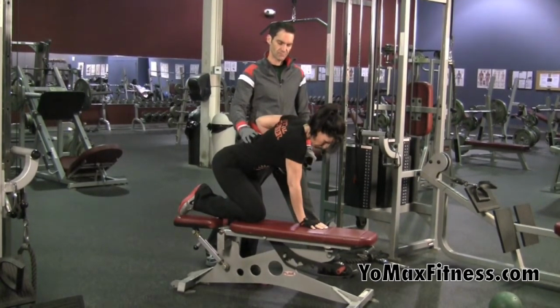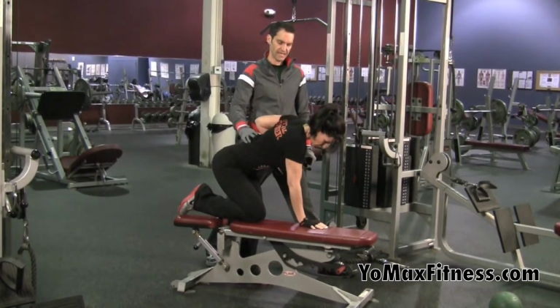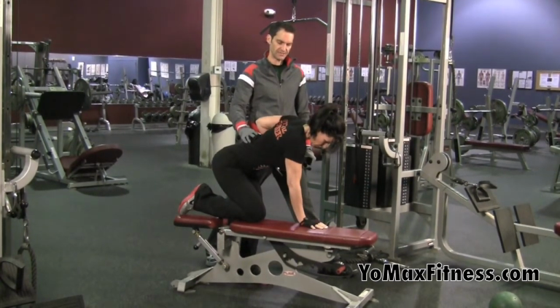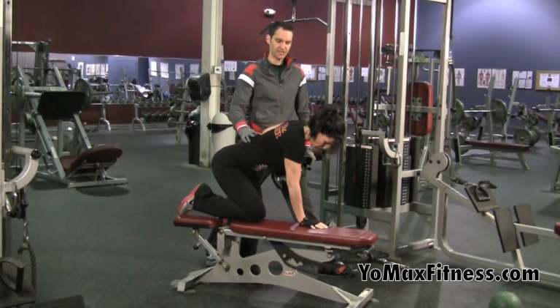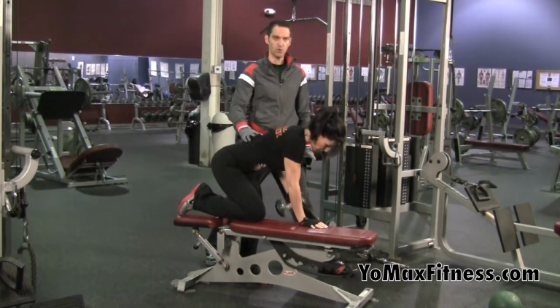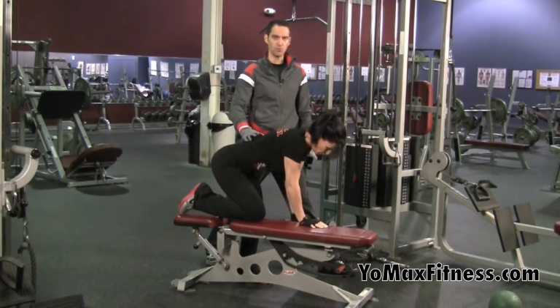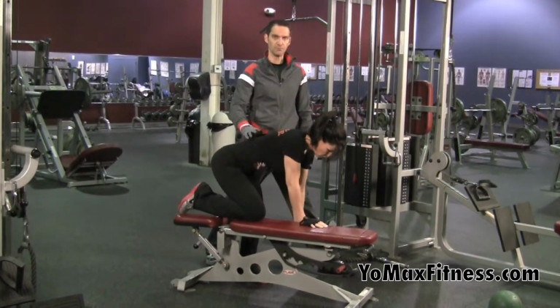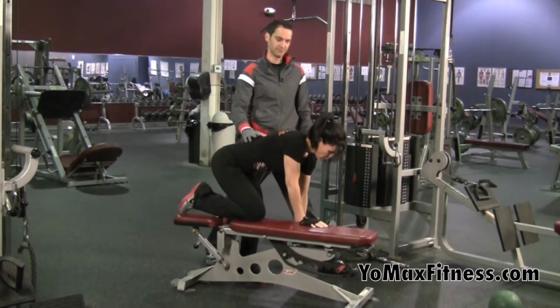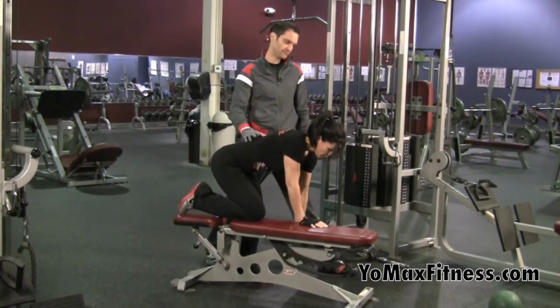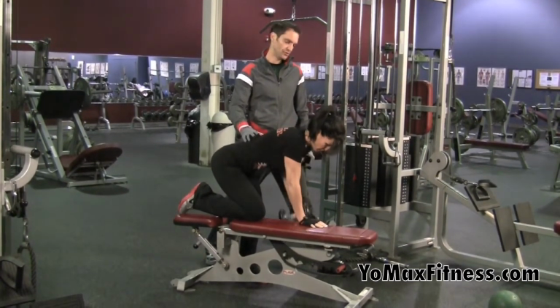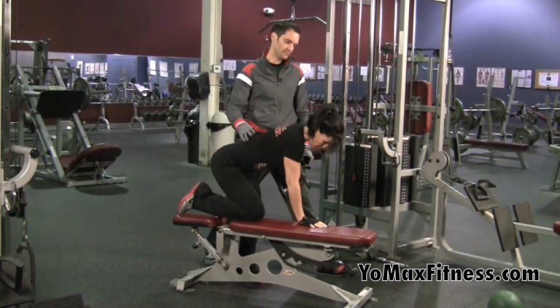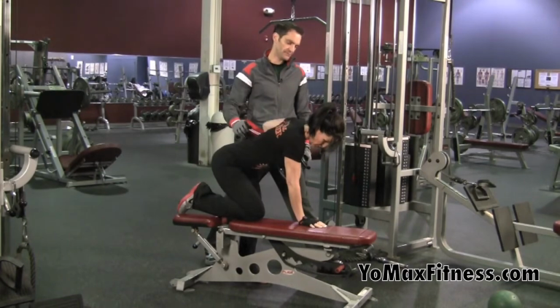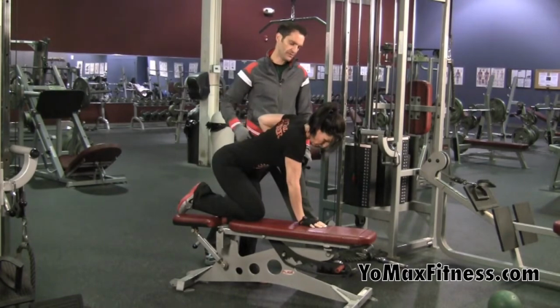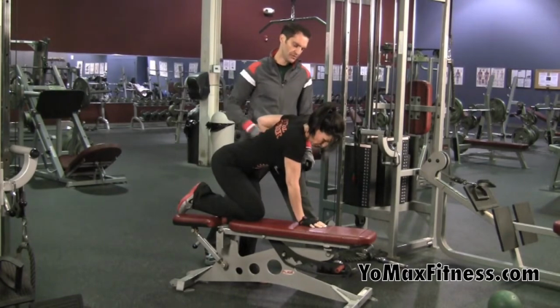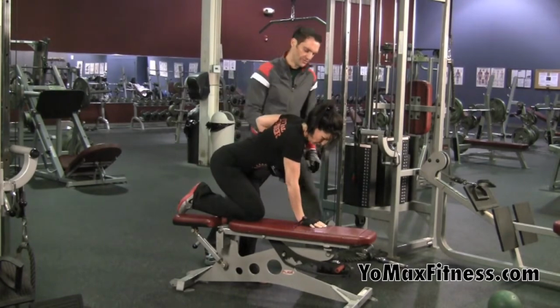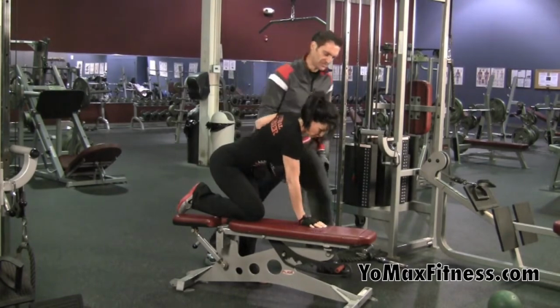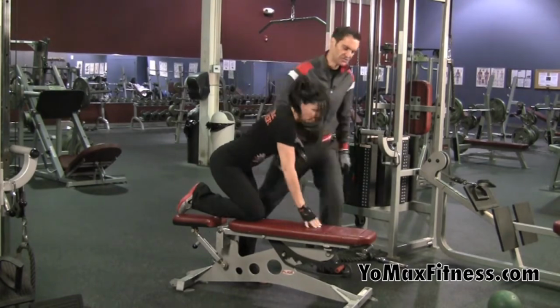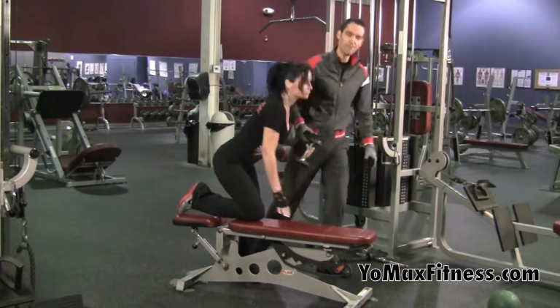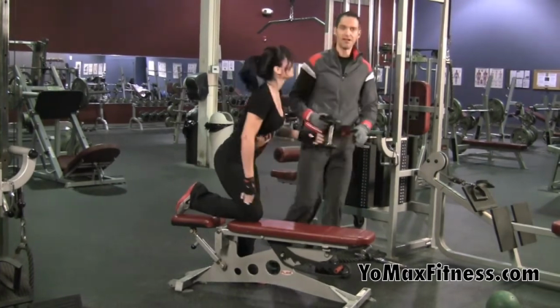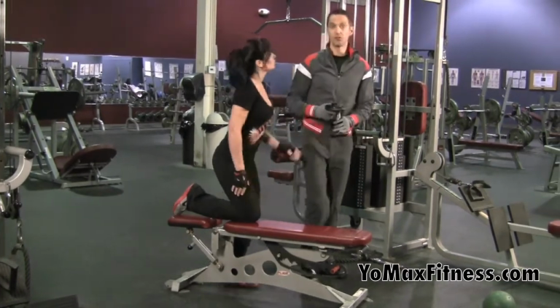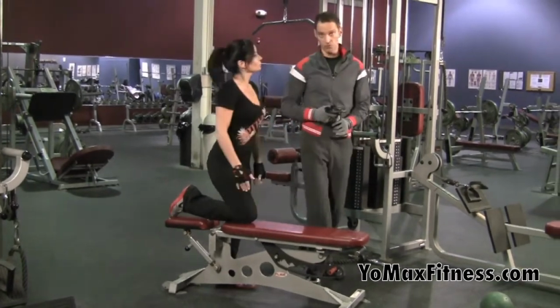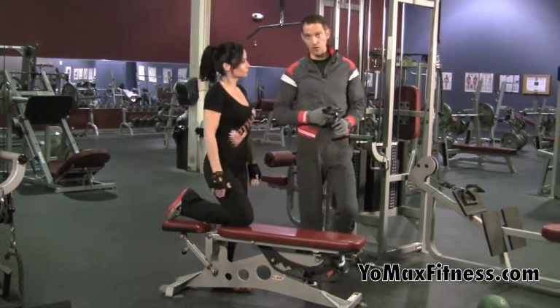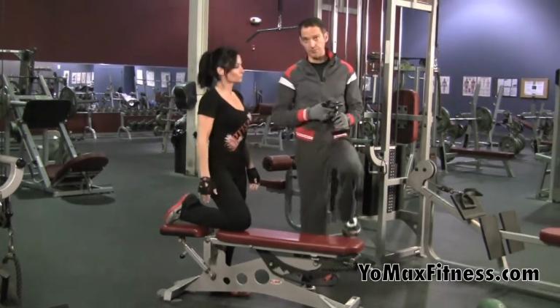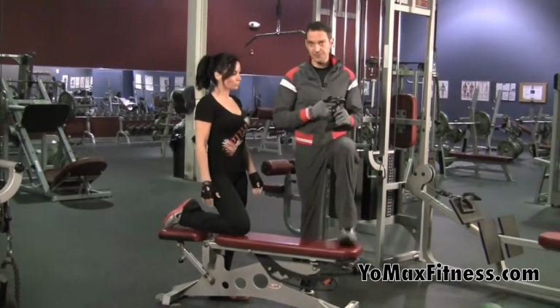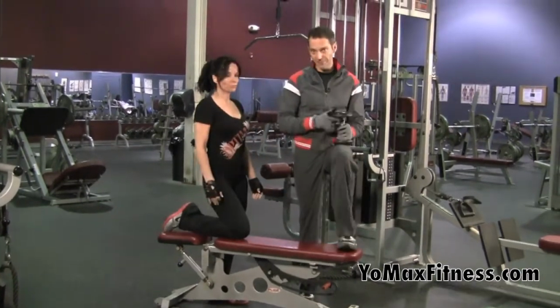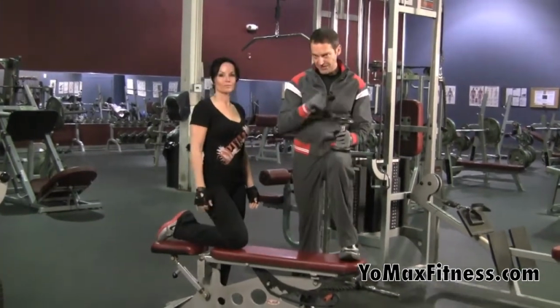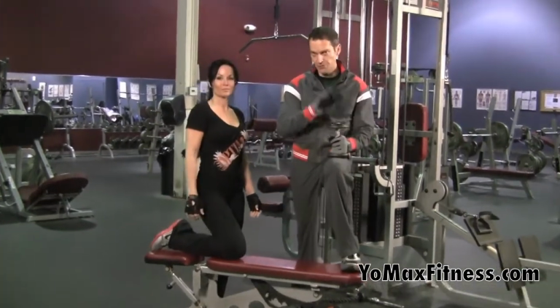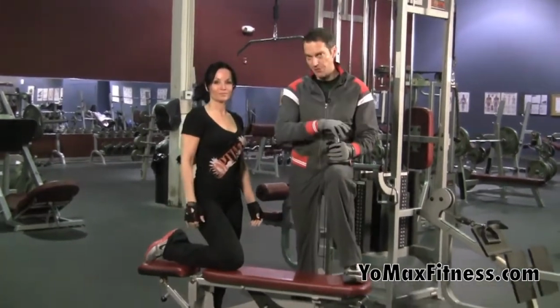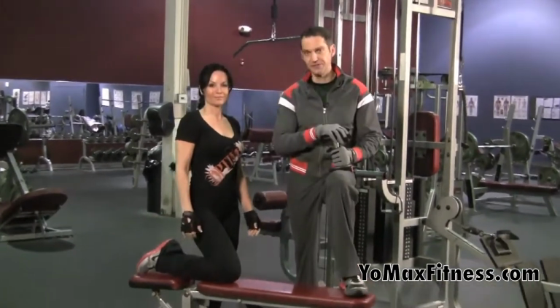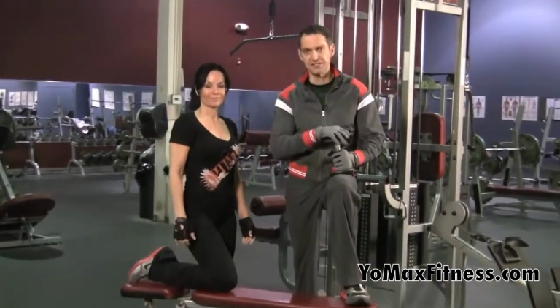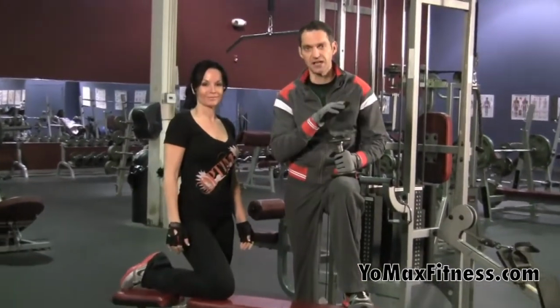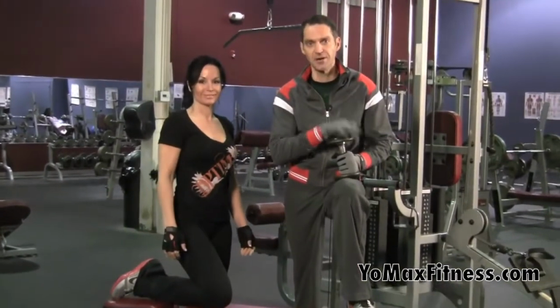And just give me one more. Good. So that's a dumbbell row. Stop back soon. YoMaxFitness.com.